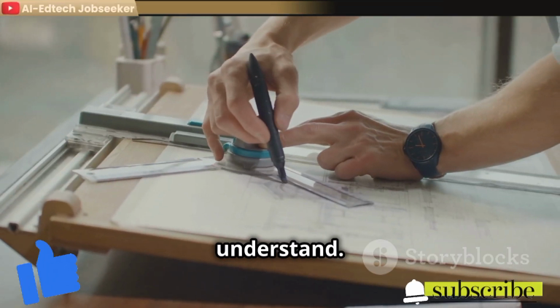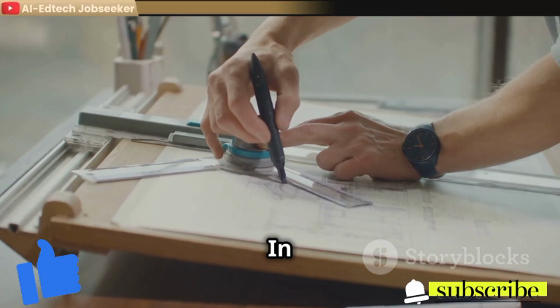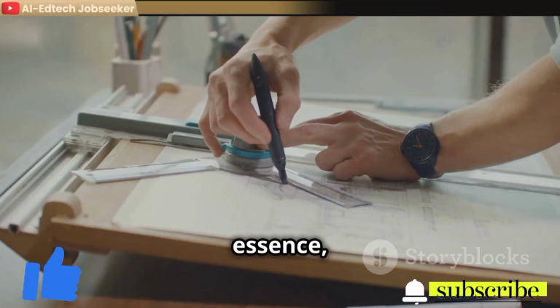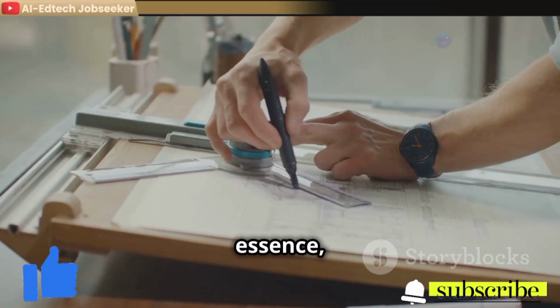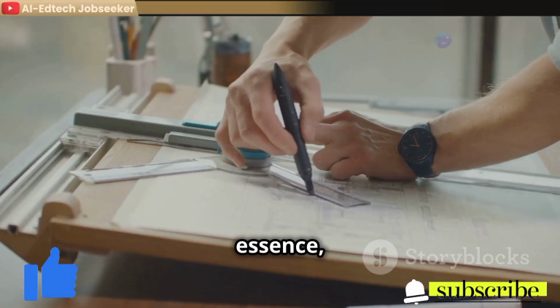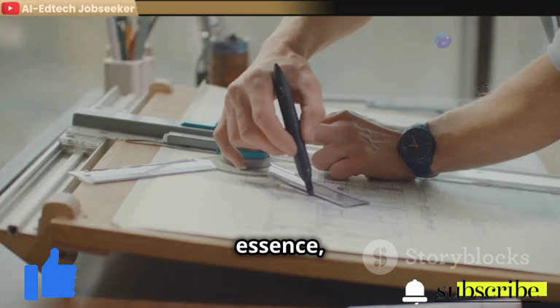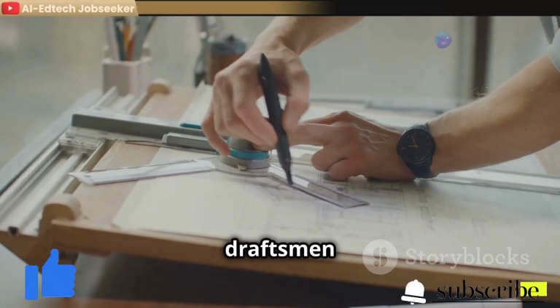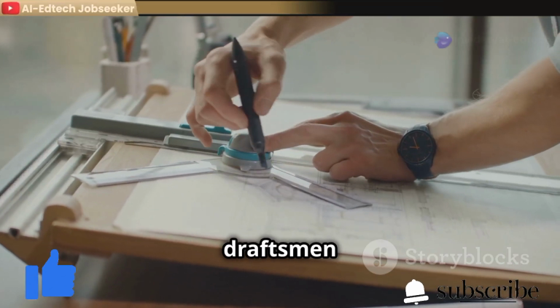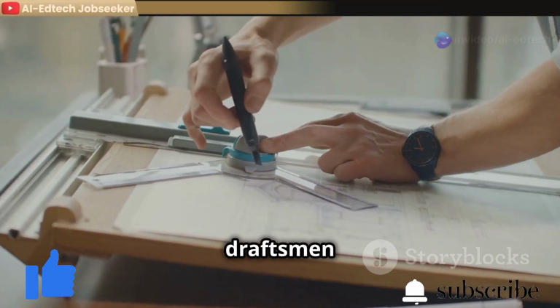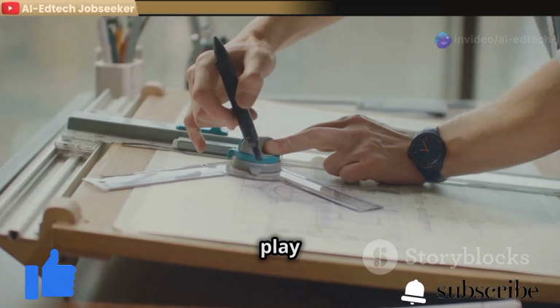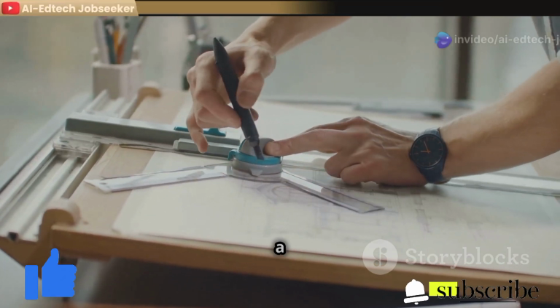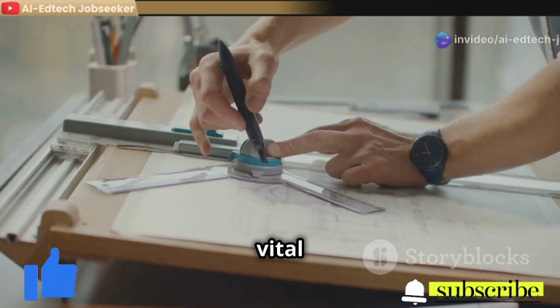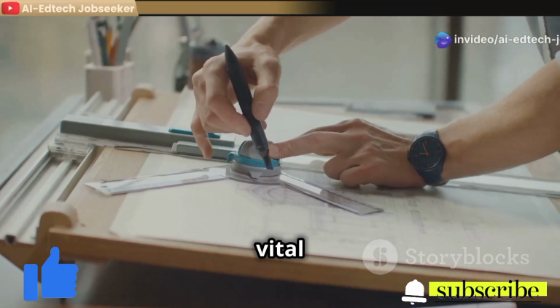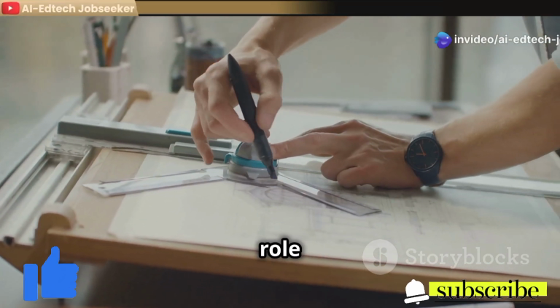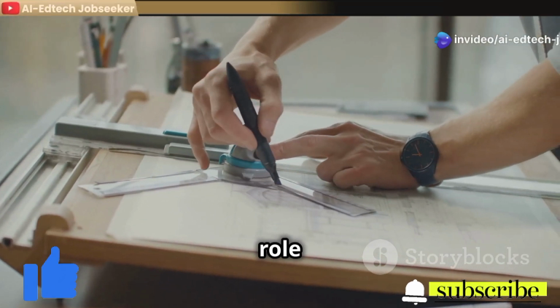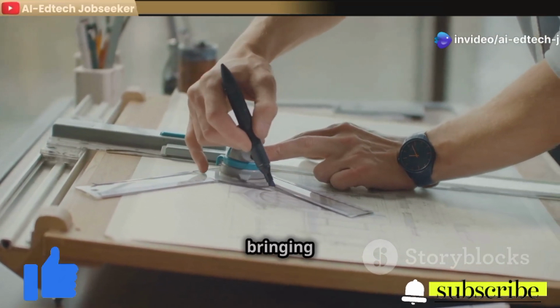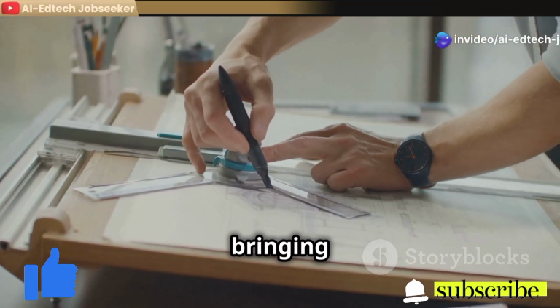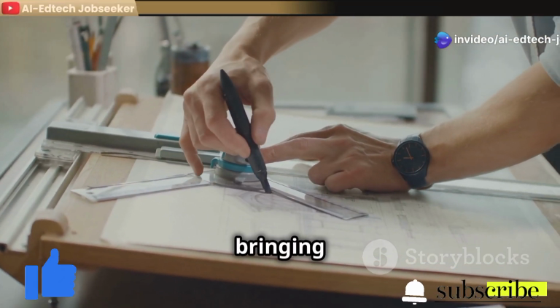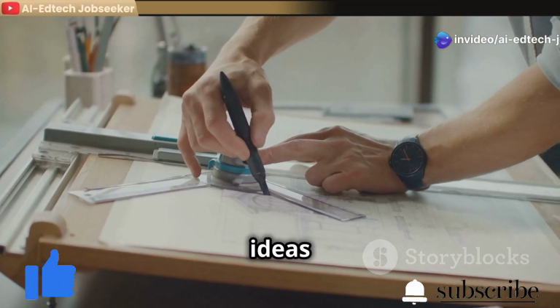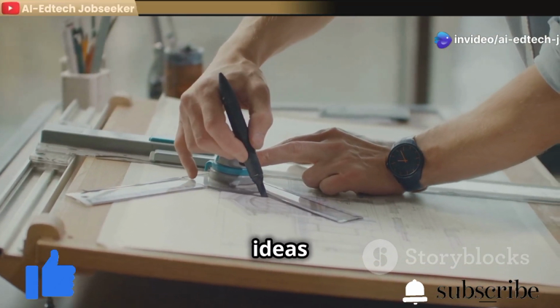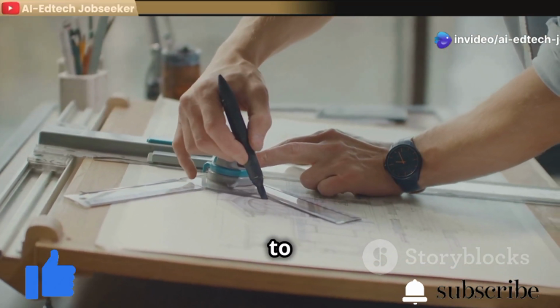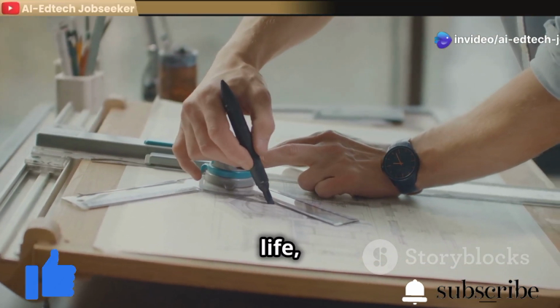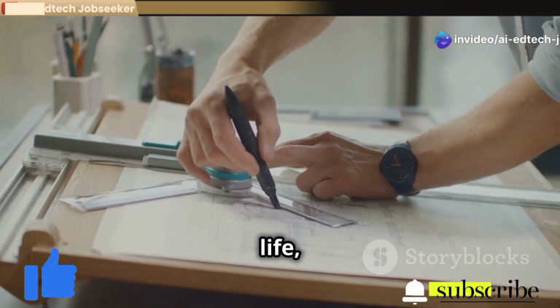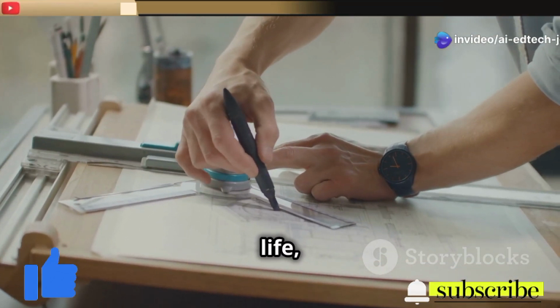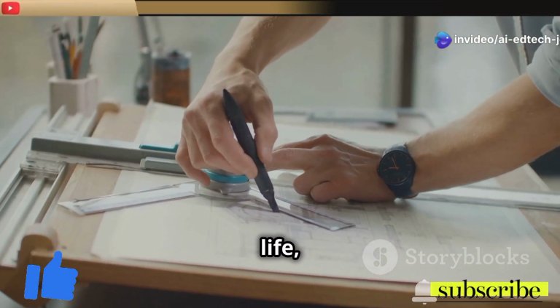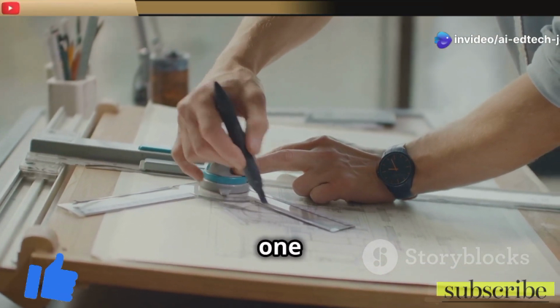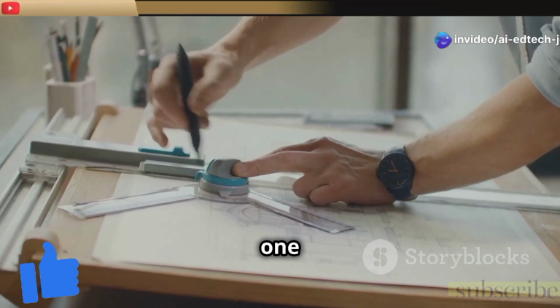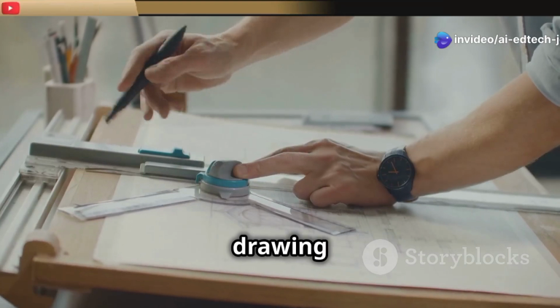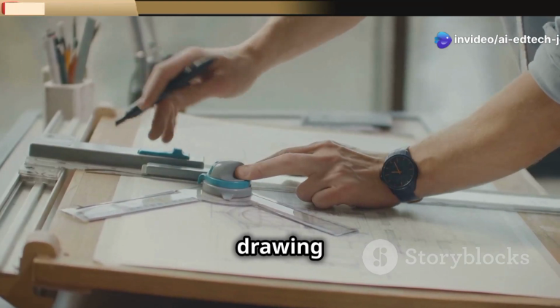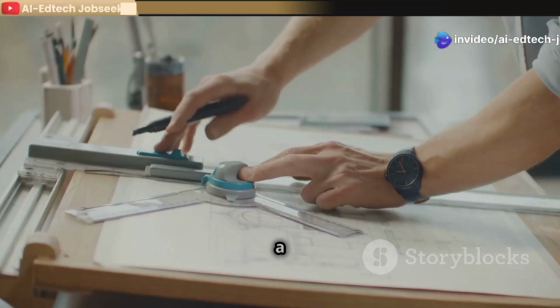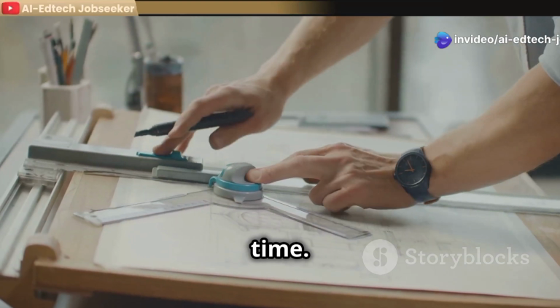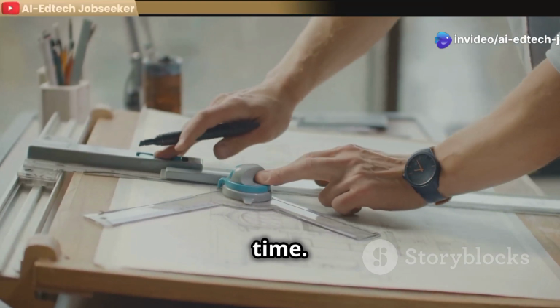In essence, draftsmen play a vital role in bringing ideas to life, one drawing at a time.